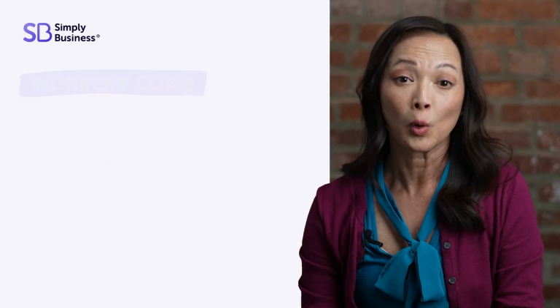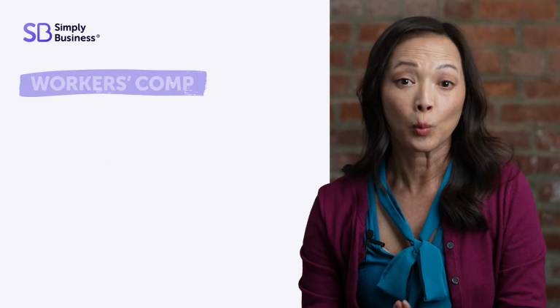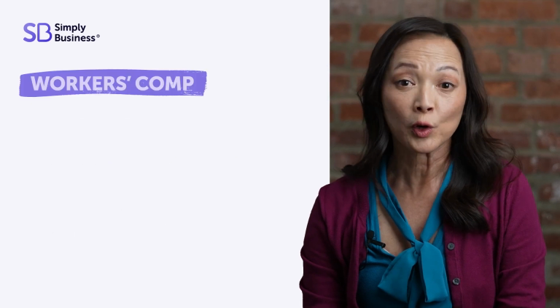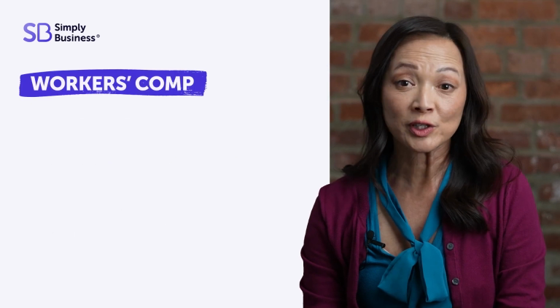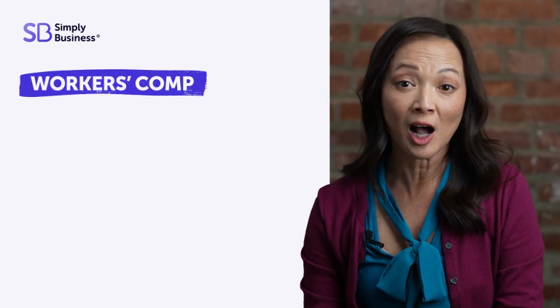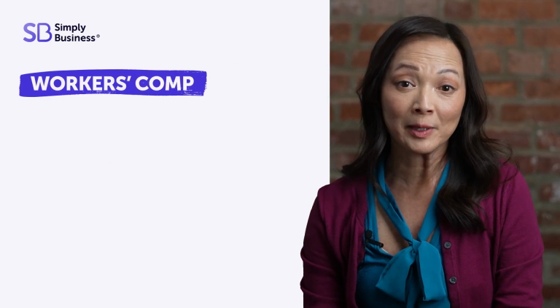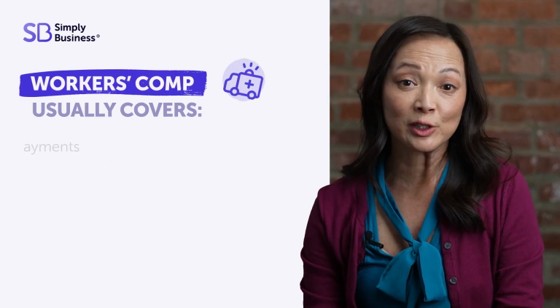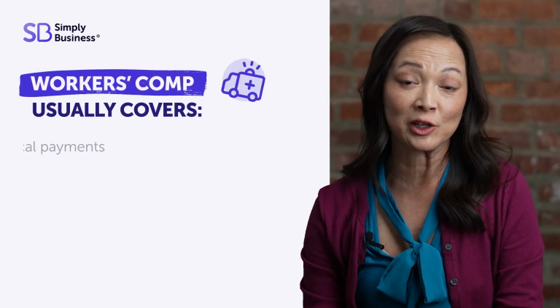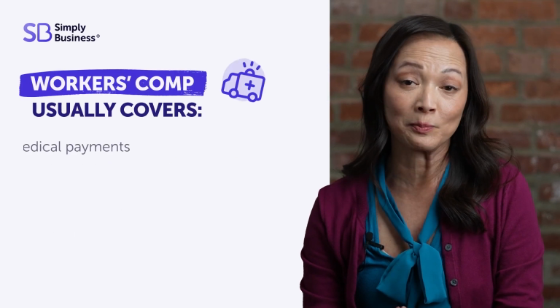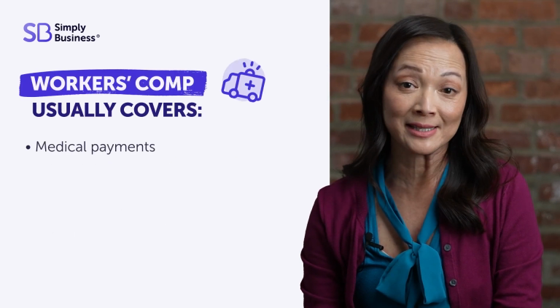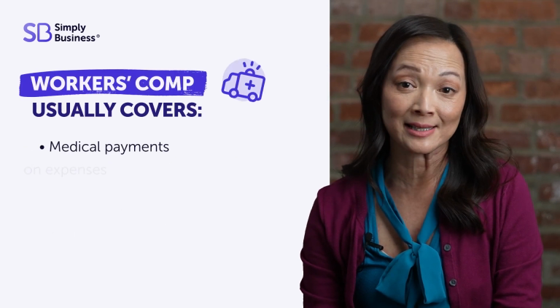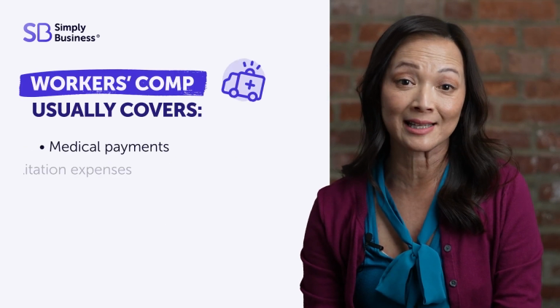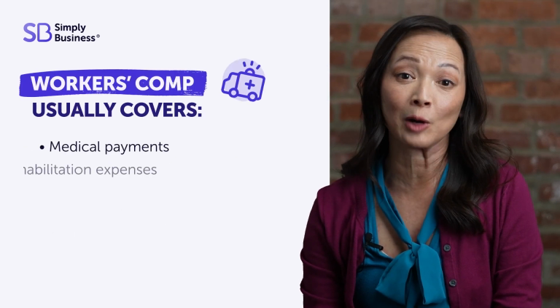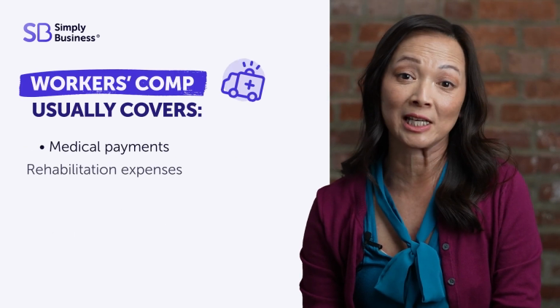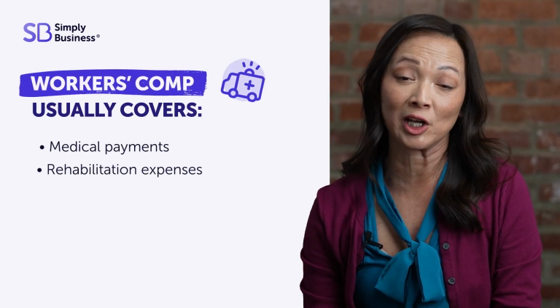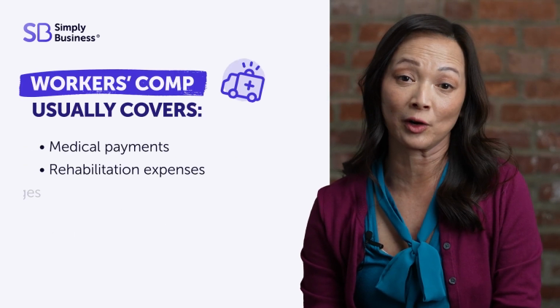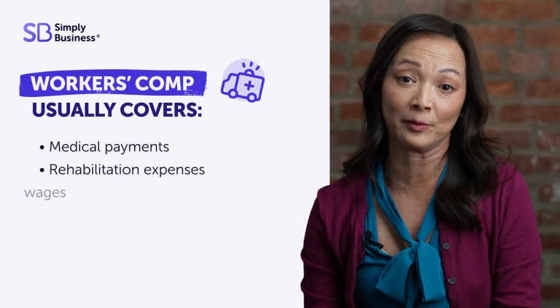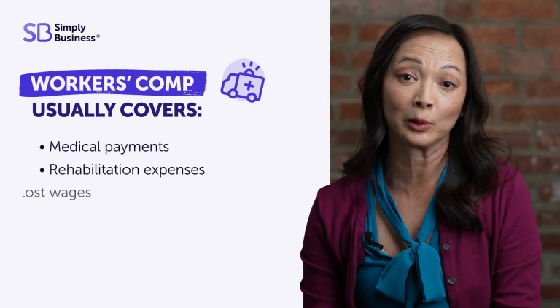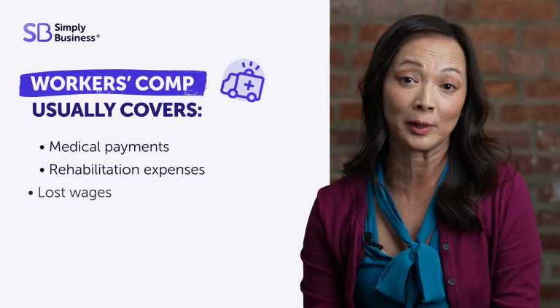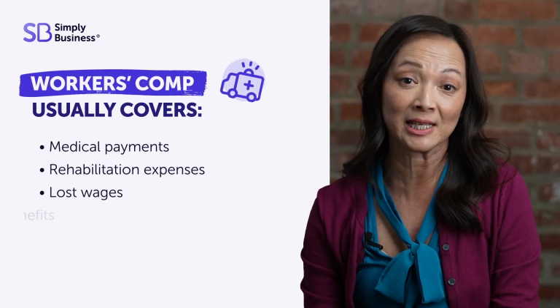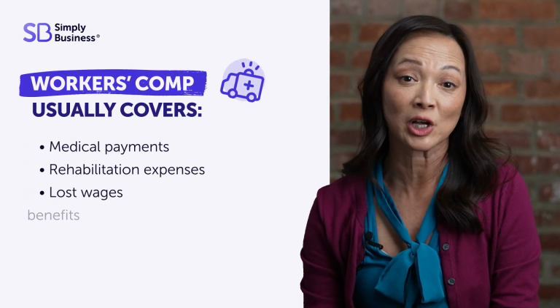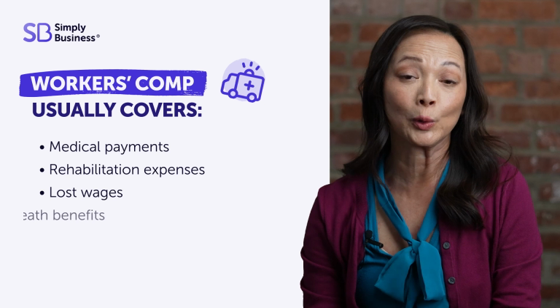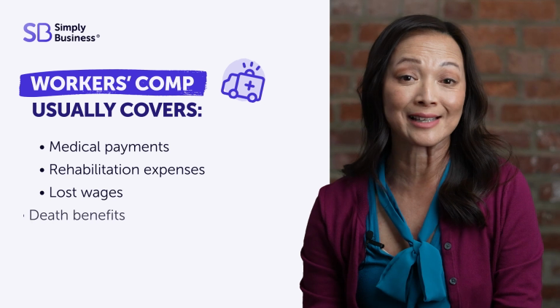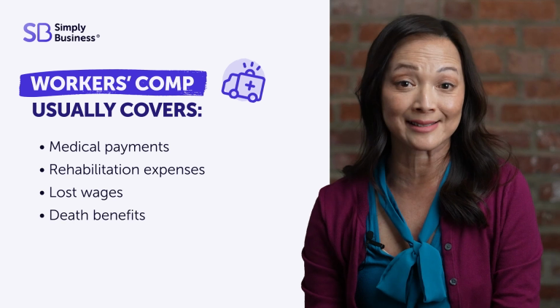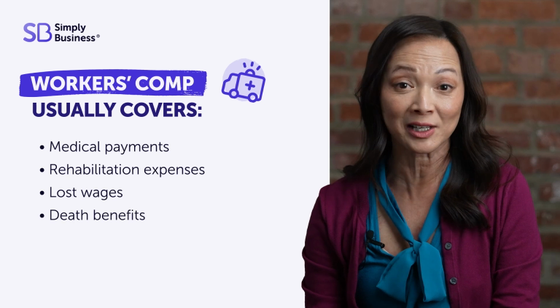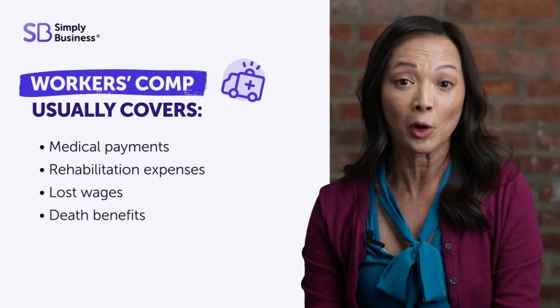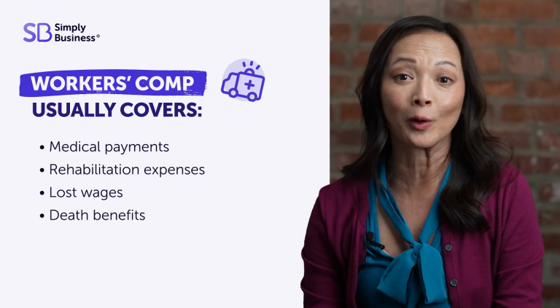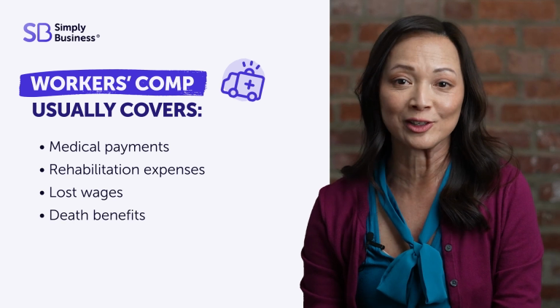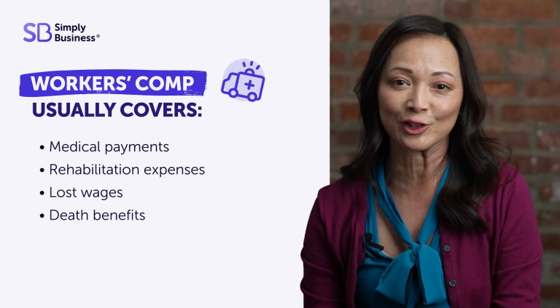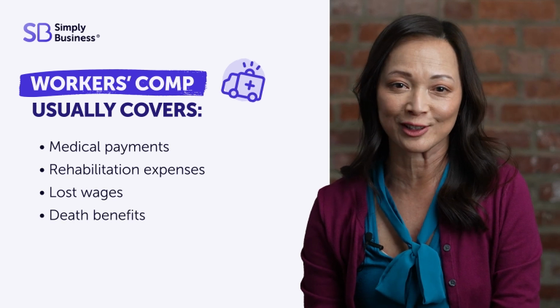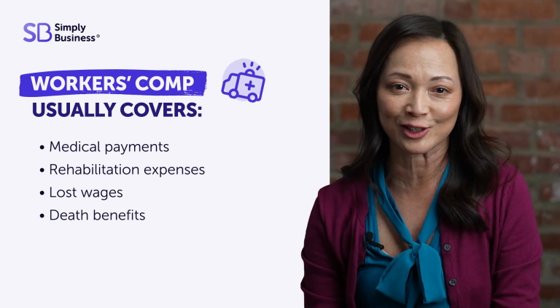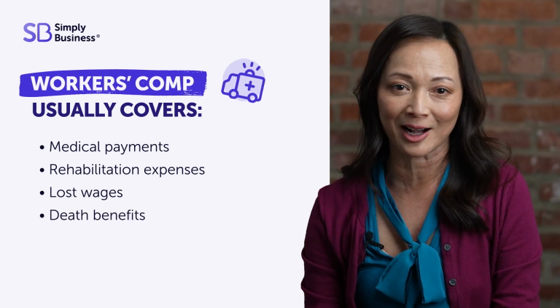Workers' Comp can protect your business and help take care of employees who get sick or injured on the job.